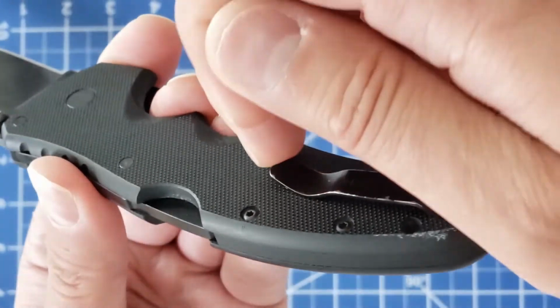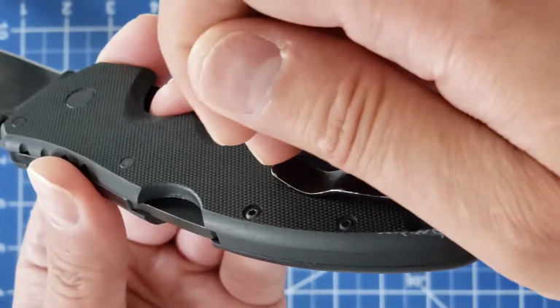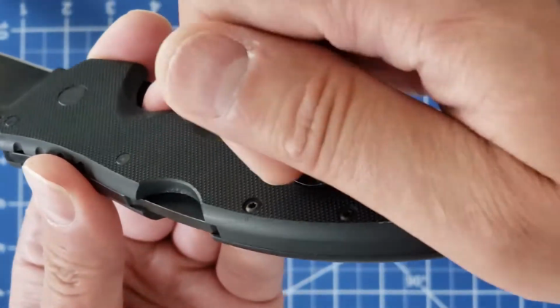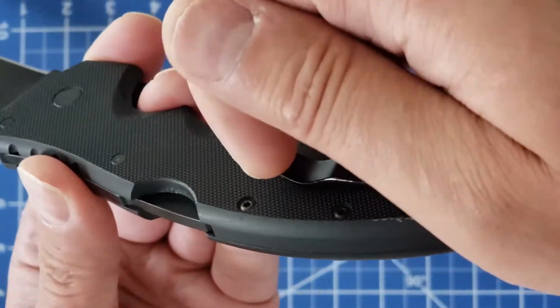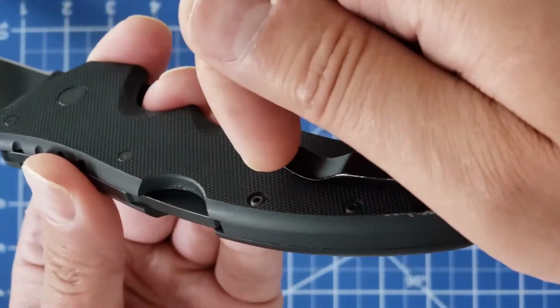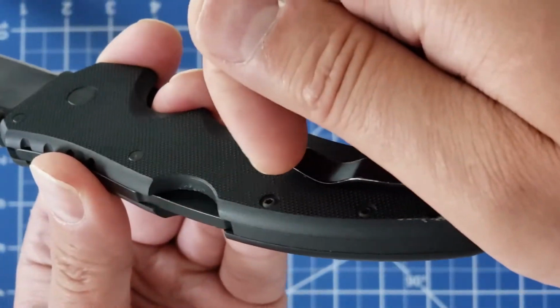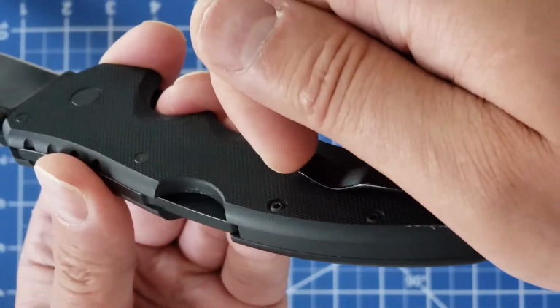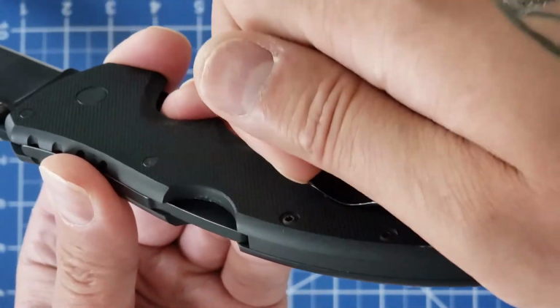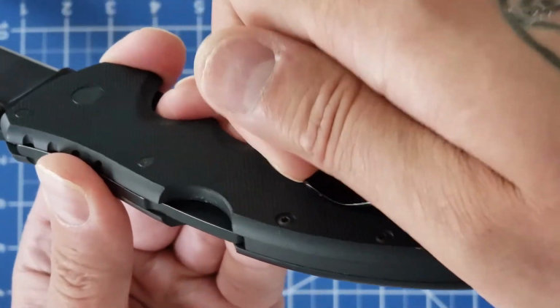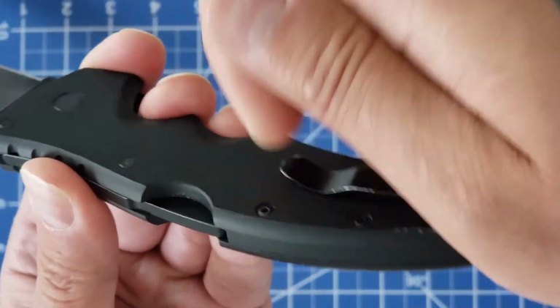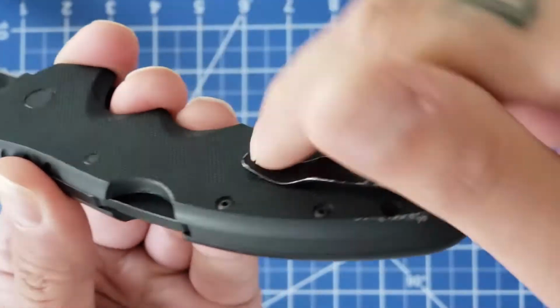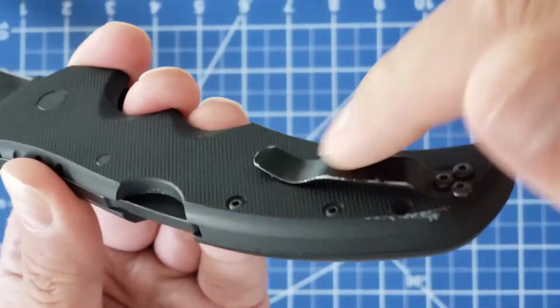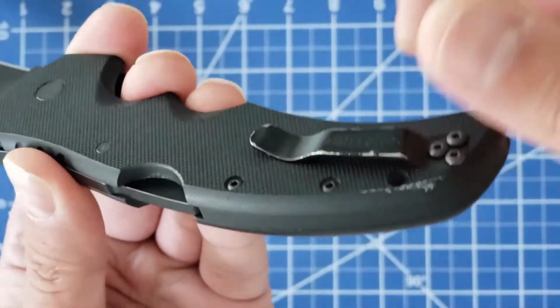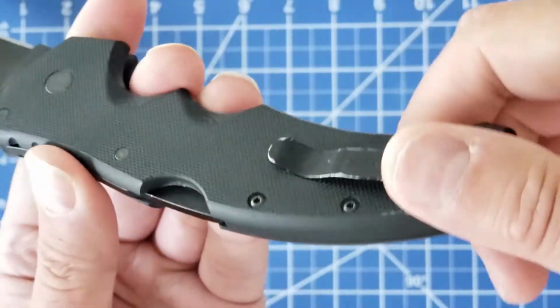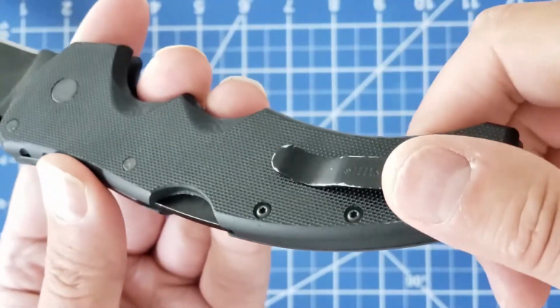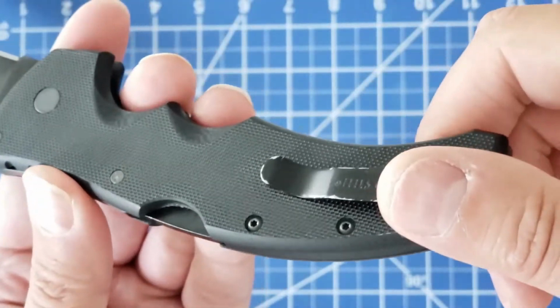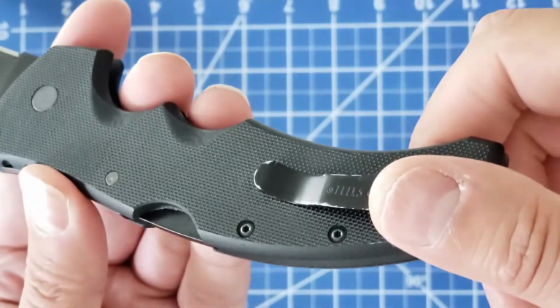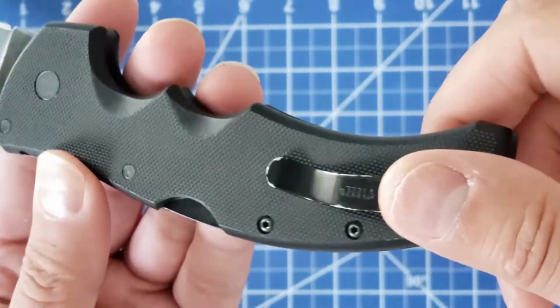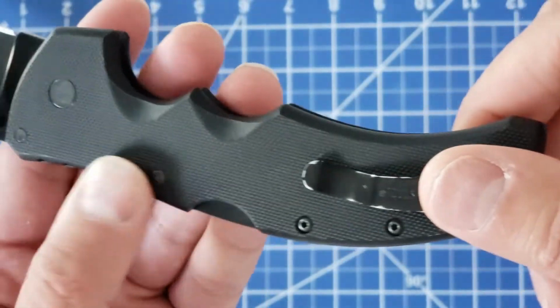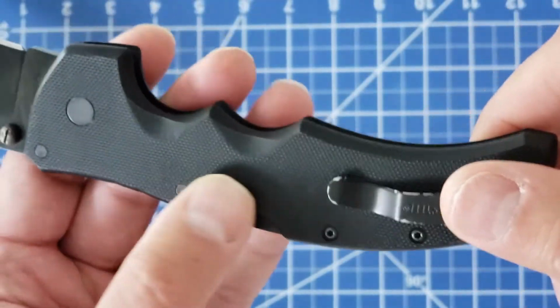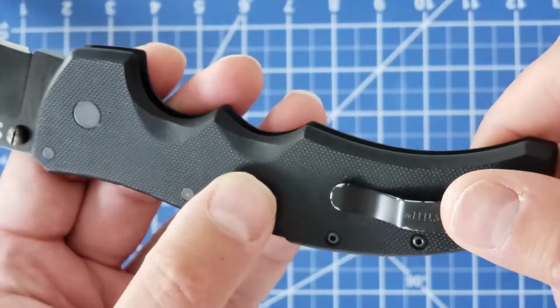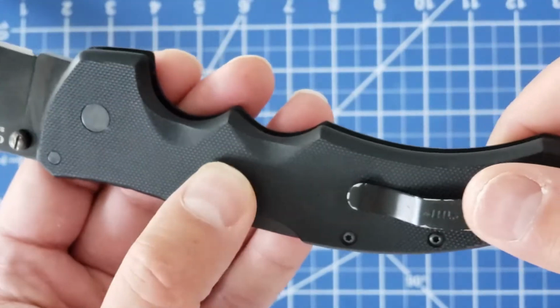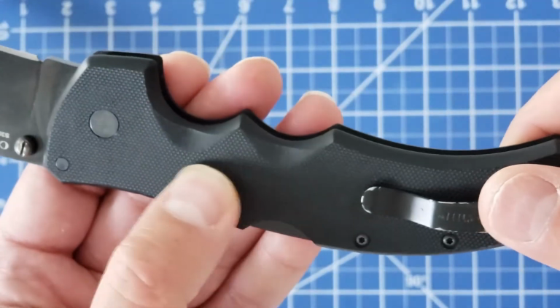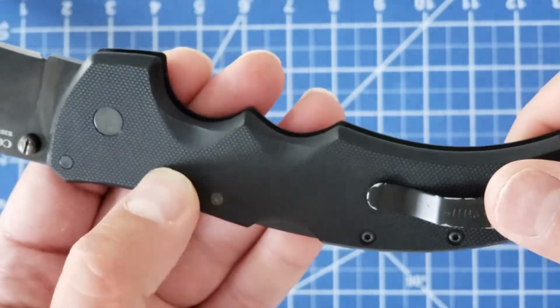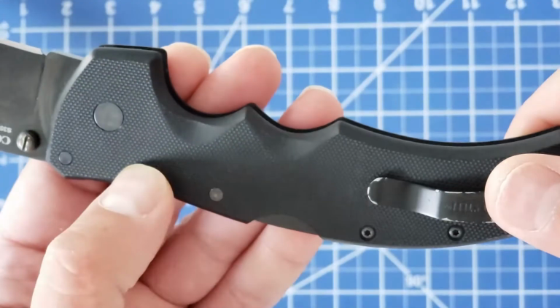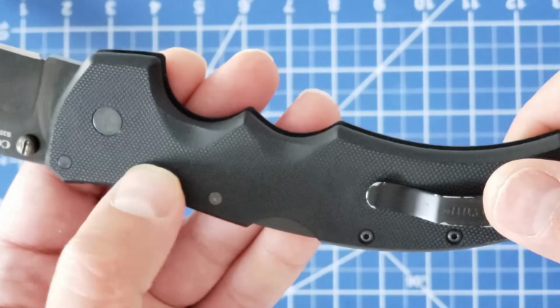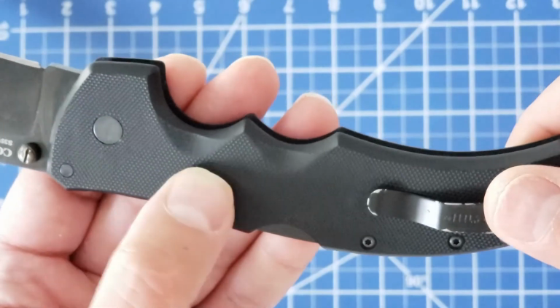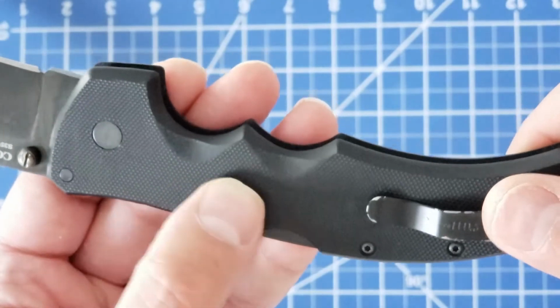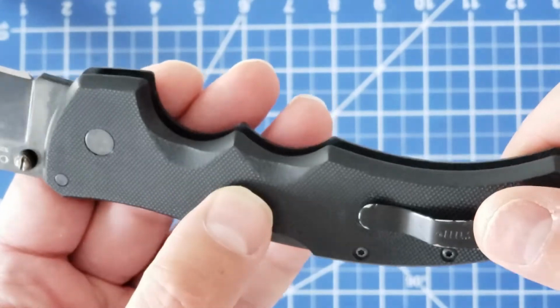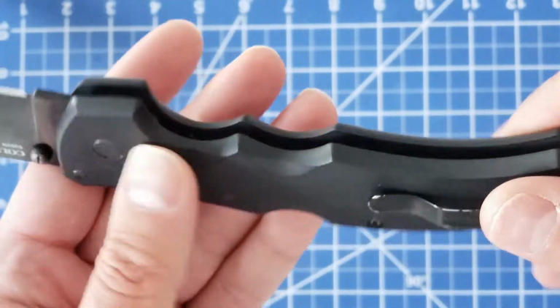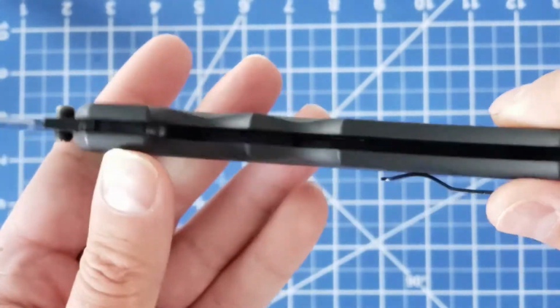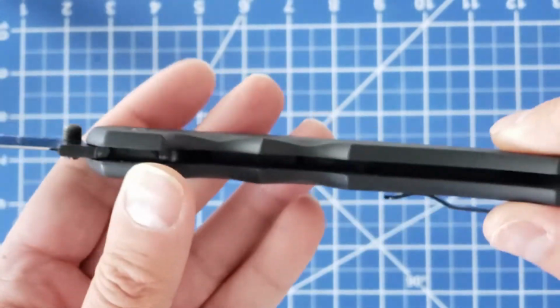I've heard a lot of people will sand under the G10 here, but I've never found a reason to do that.